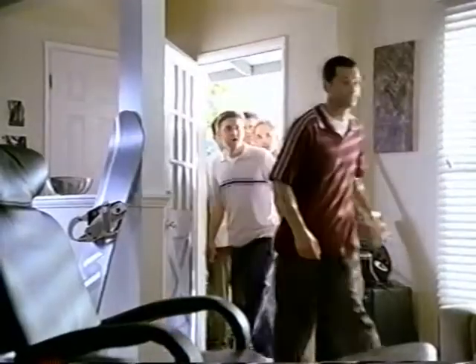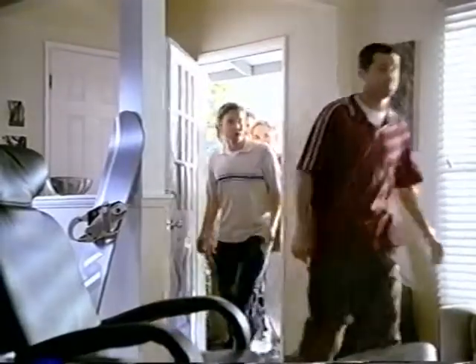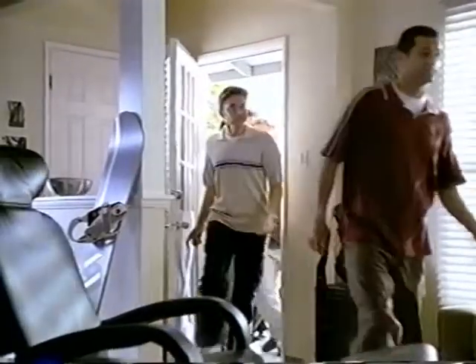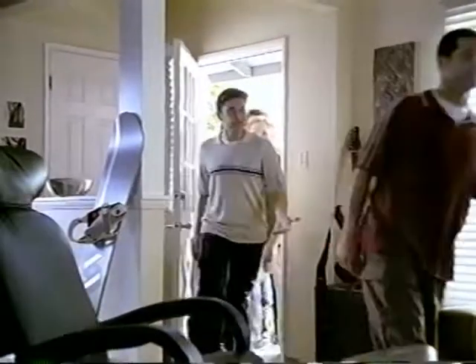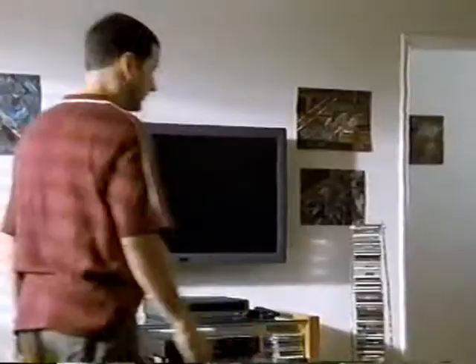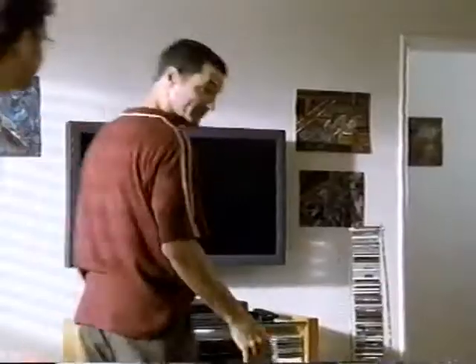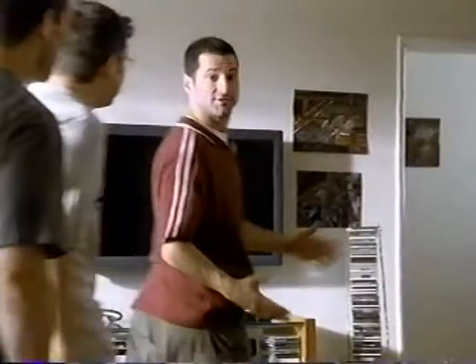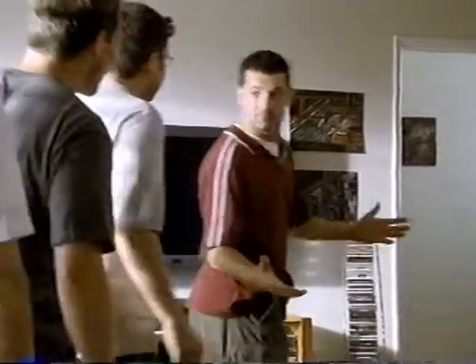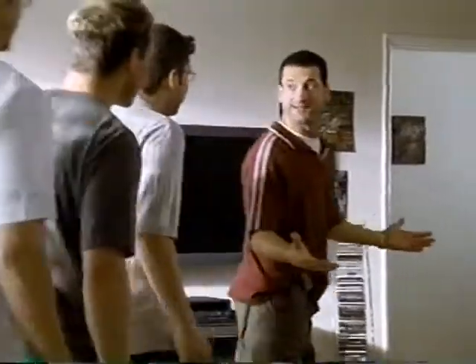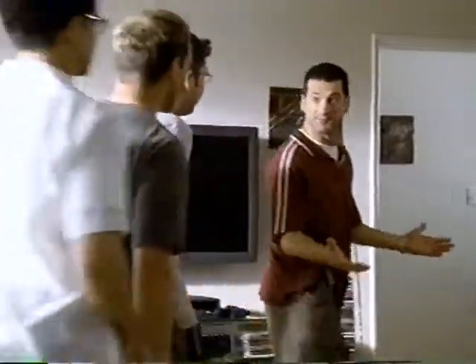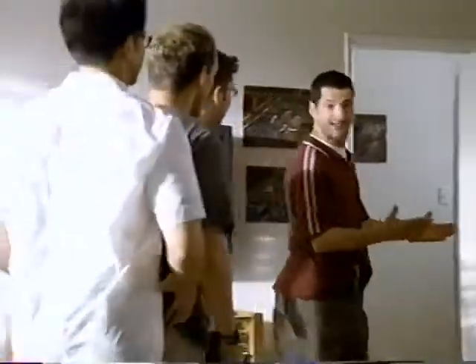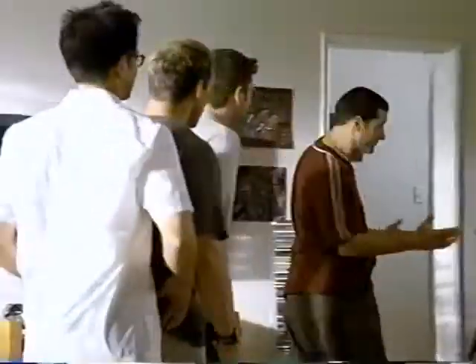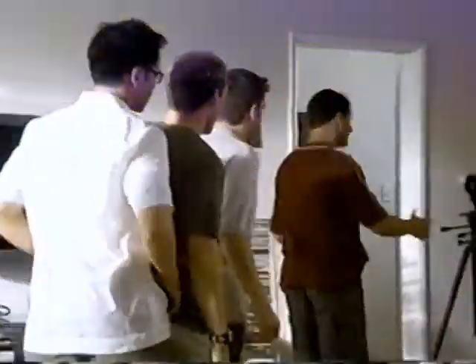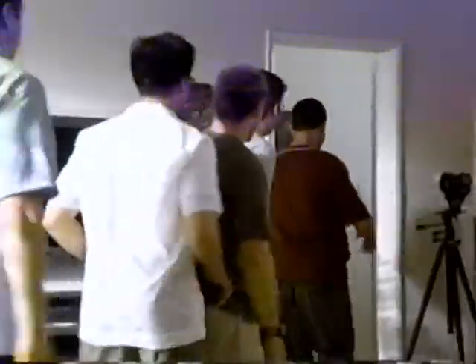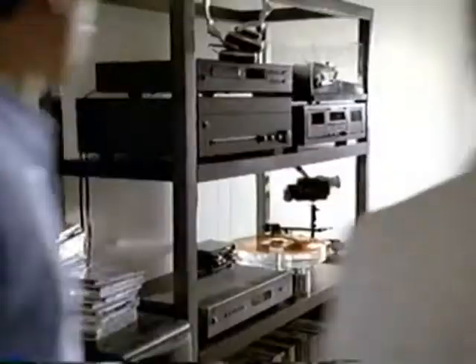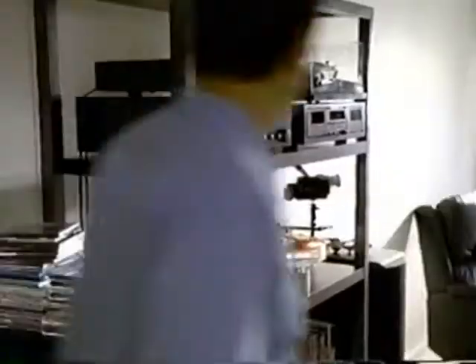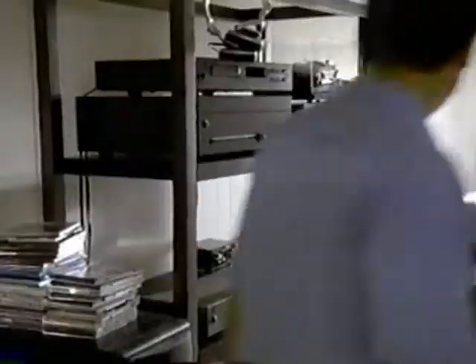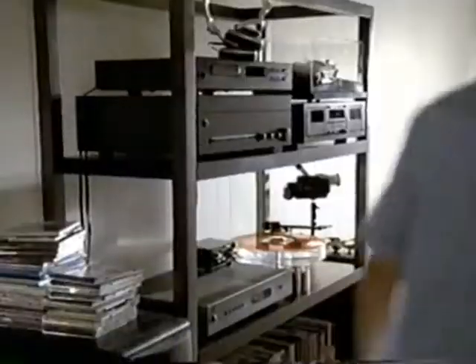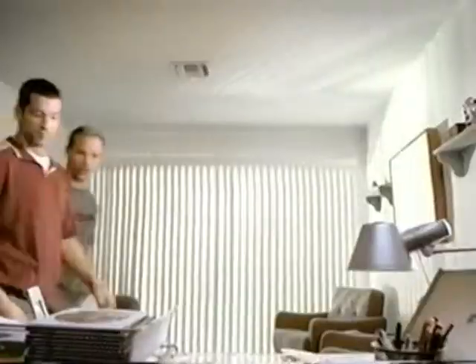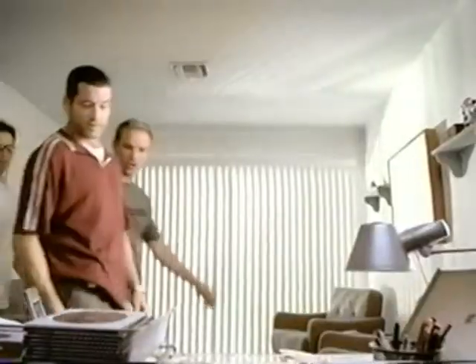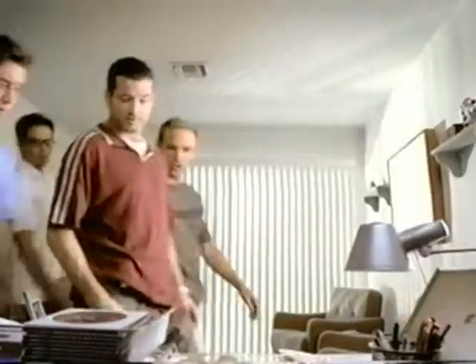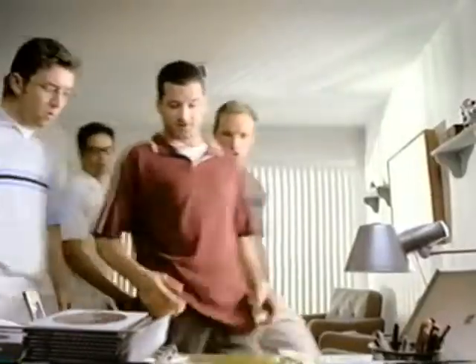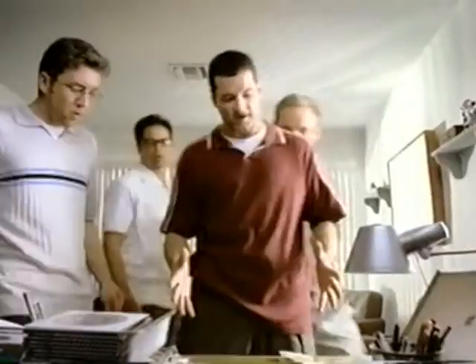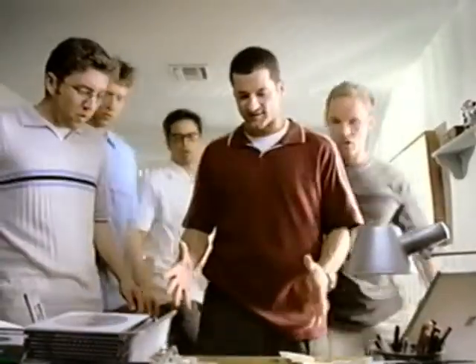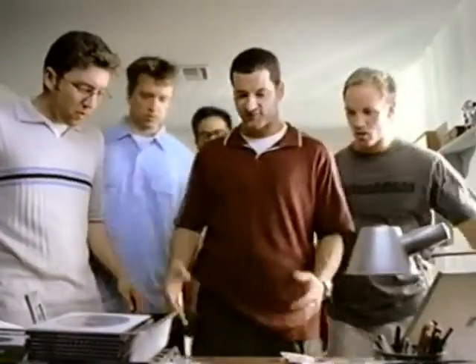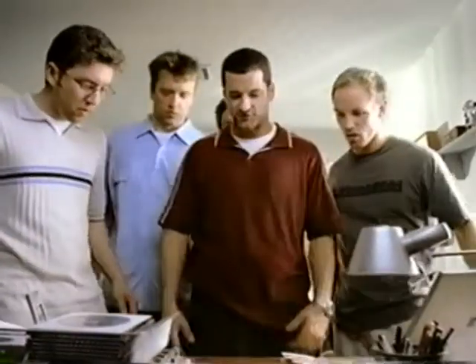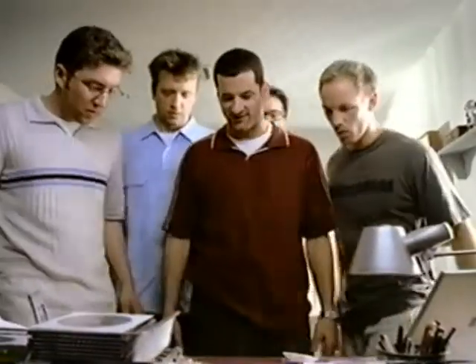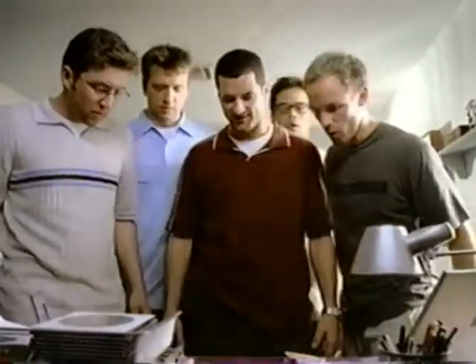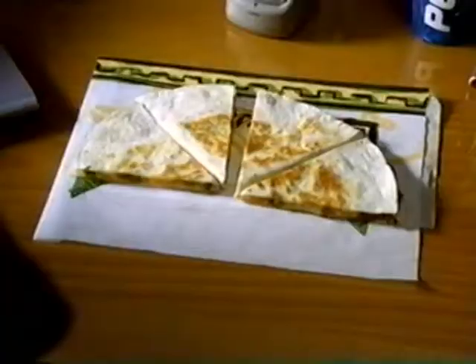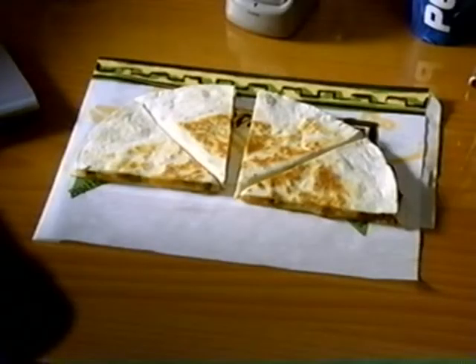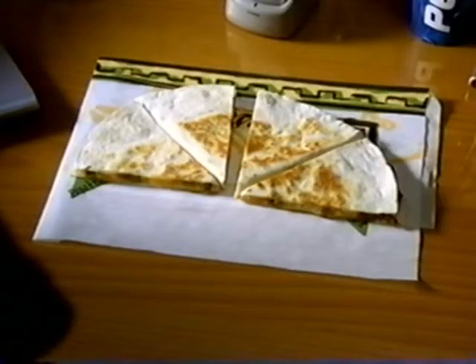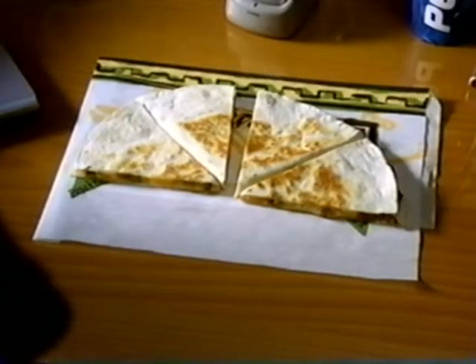Did you get it? I just picked it up. It's set up in the den. Boys, feast your eyes on the future. Whoa! Nice!